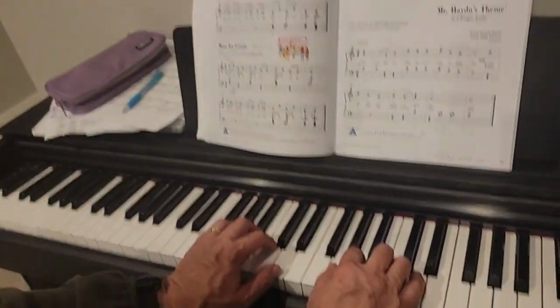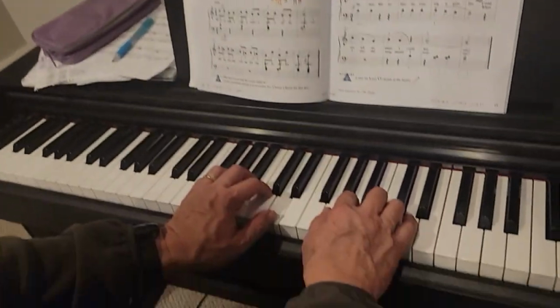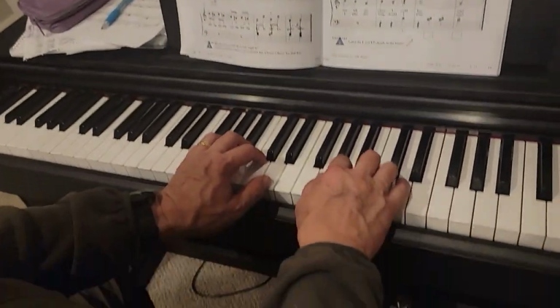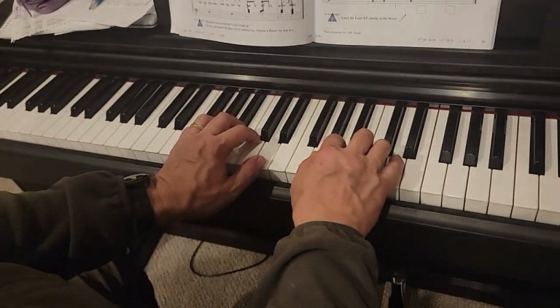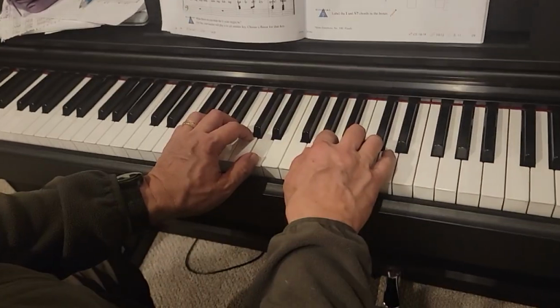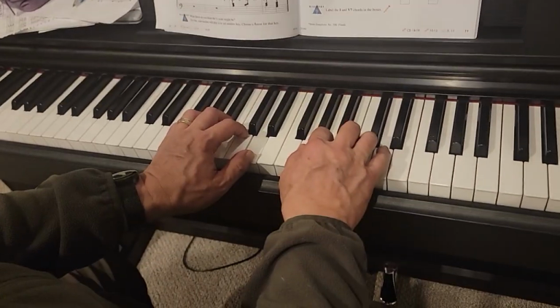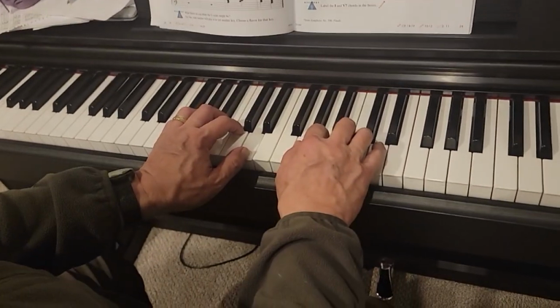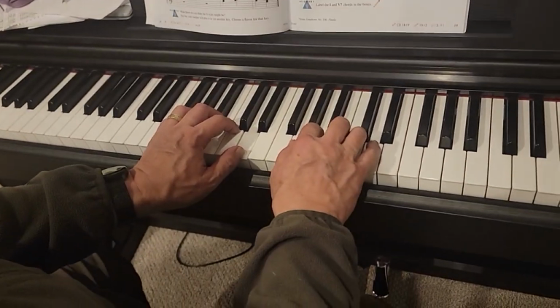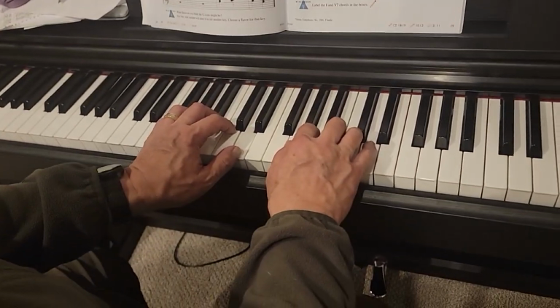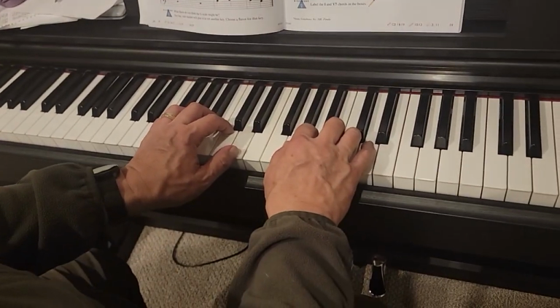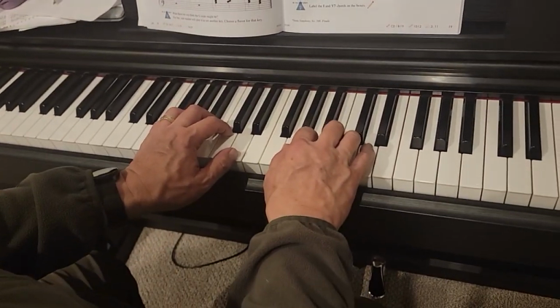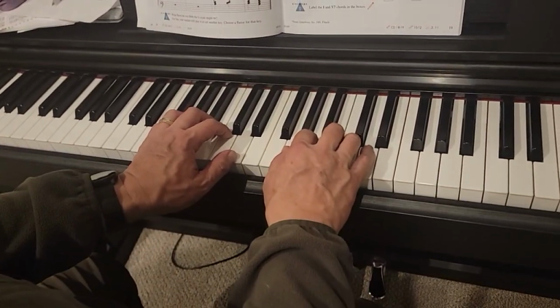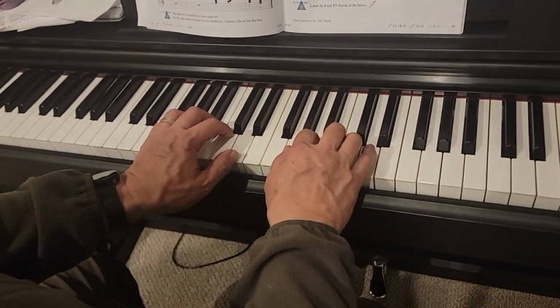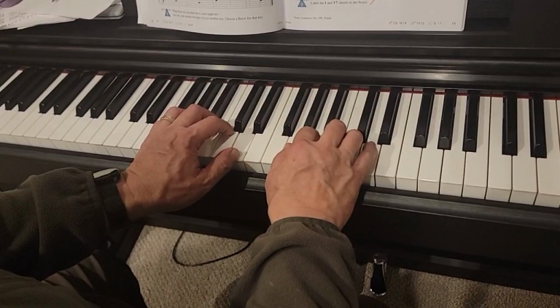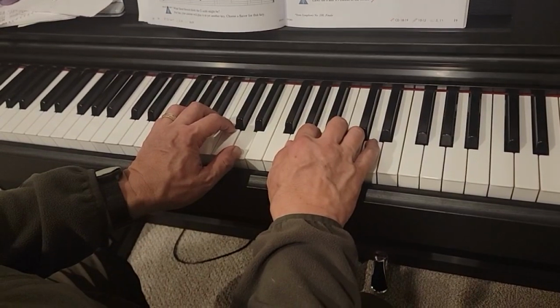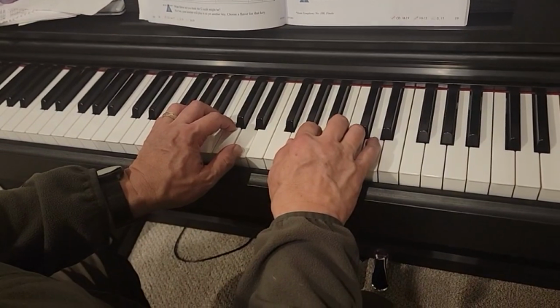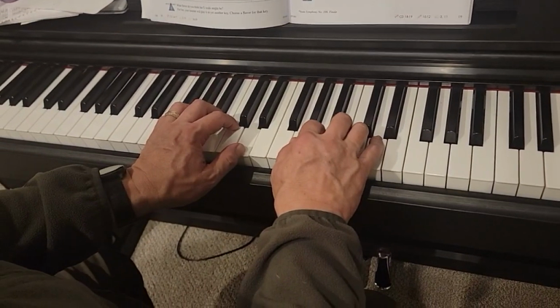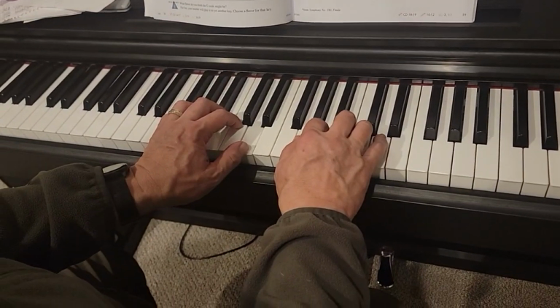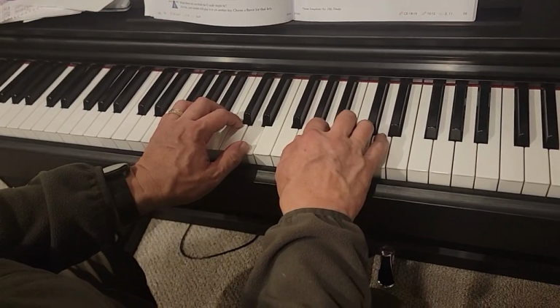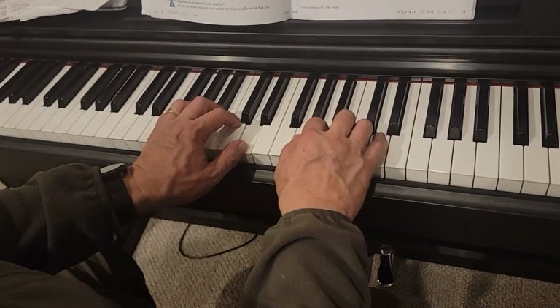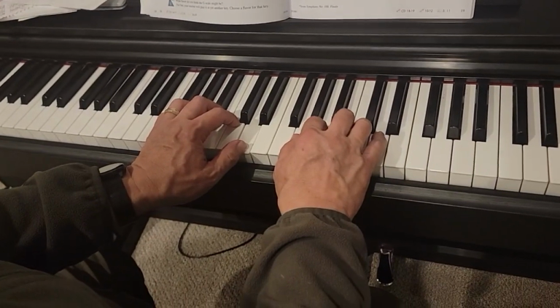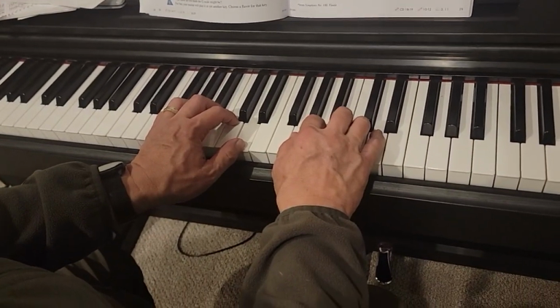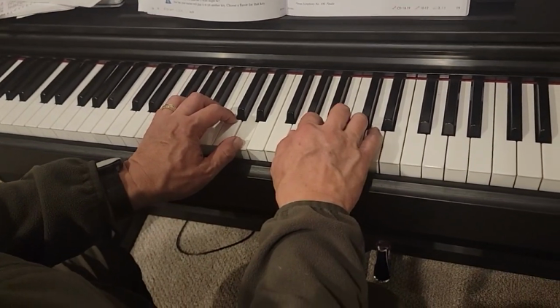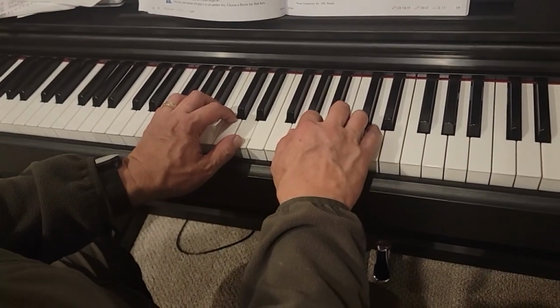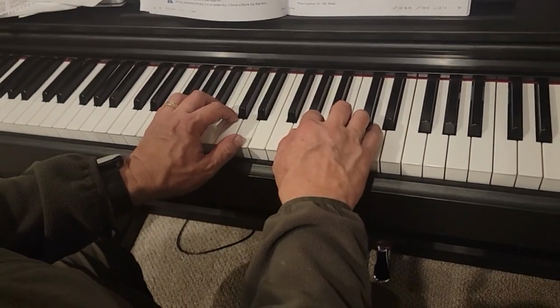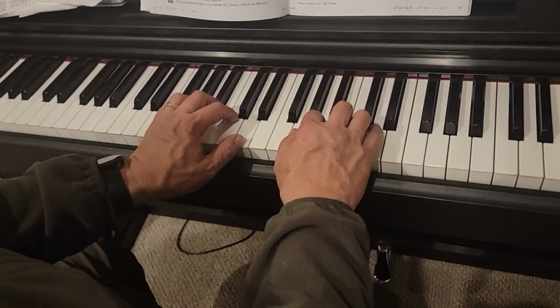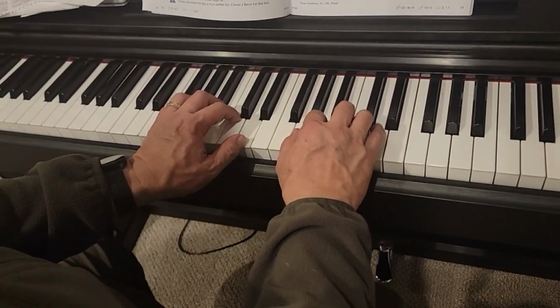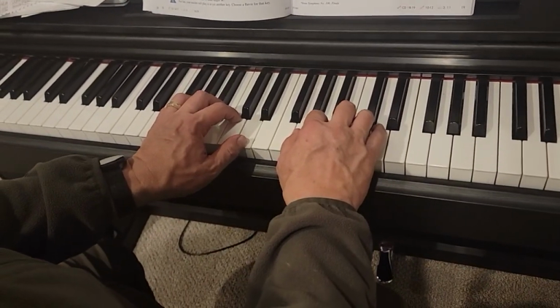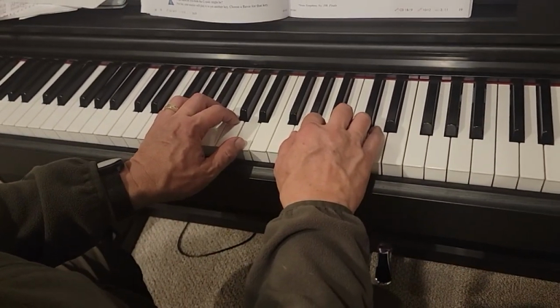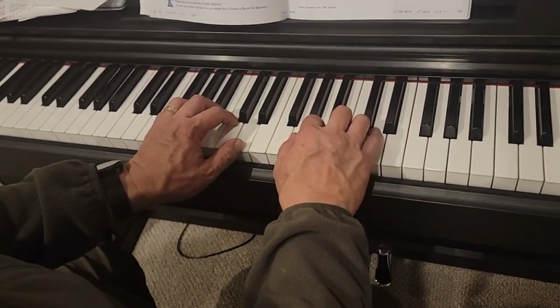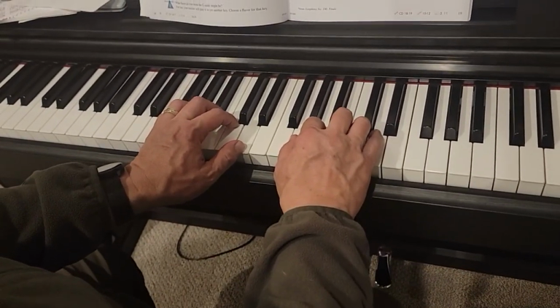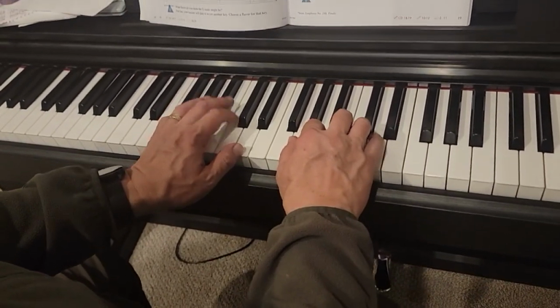It's a G five-finger scale, and our fingers do the same thing, just on different notes — one and two, go.